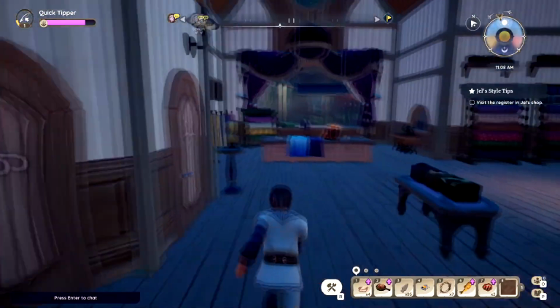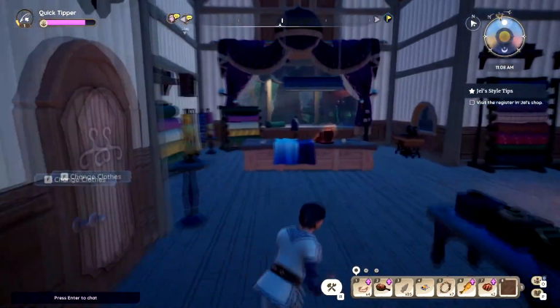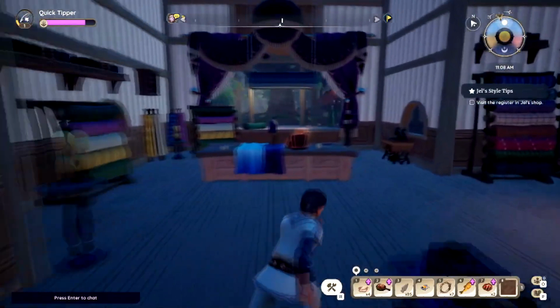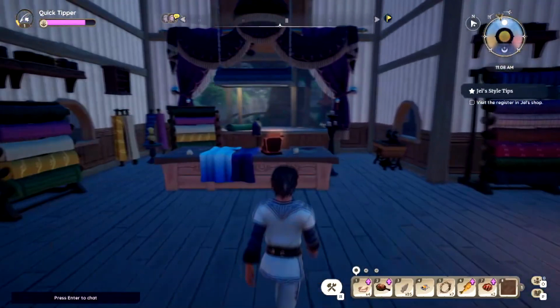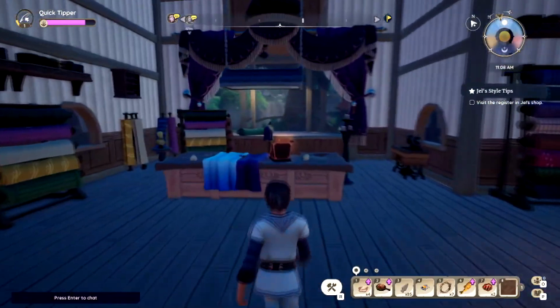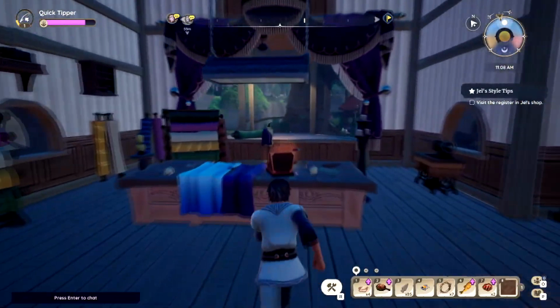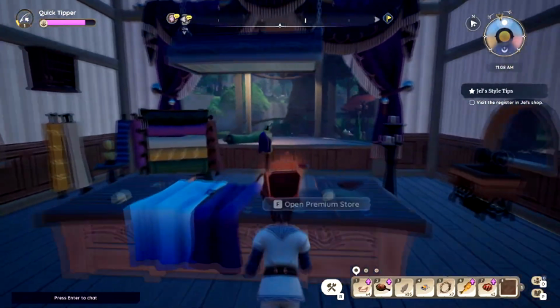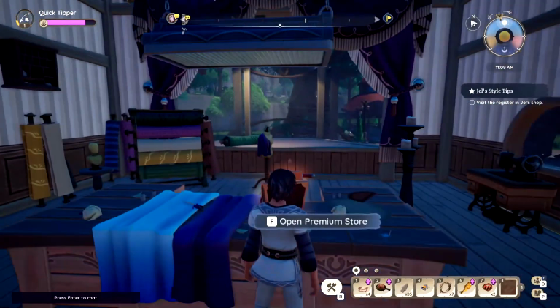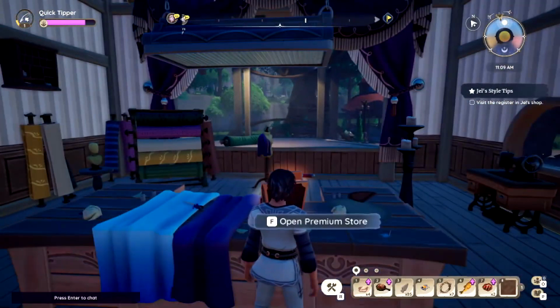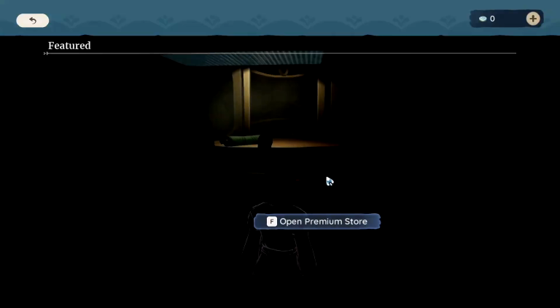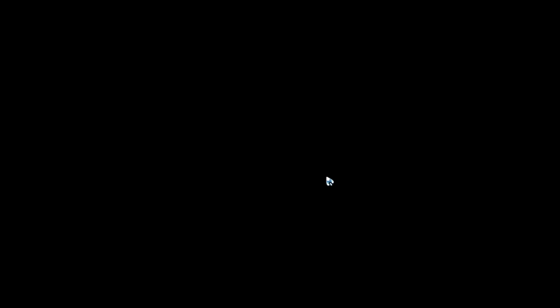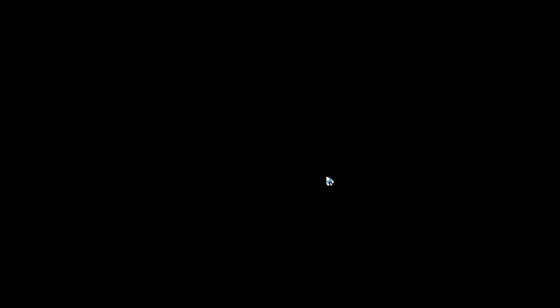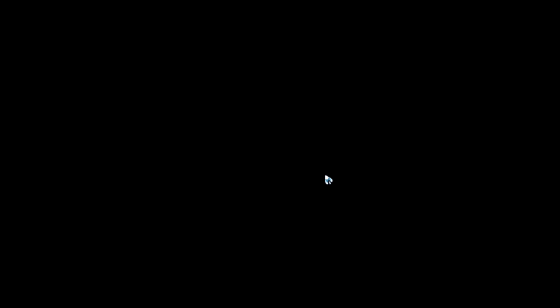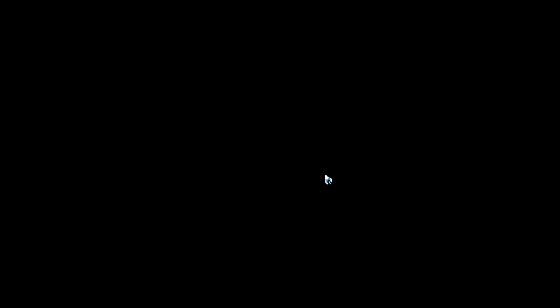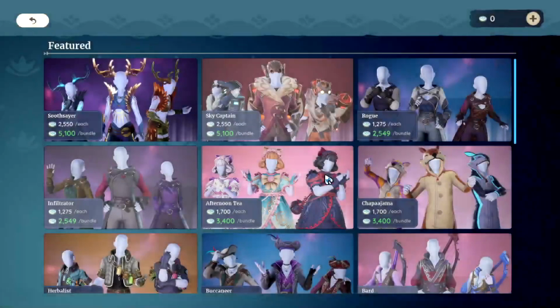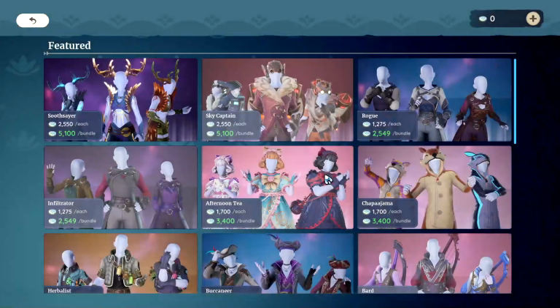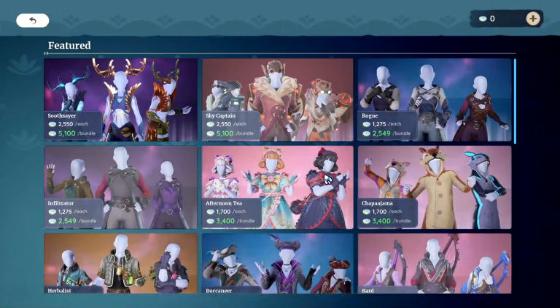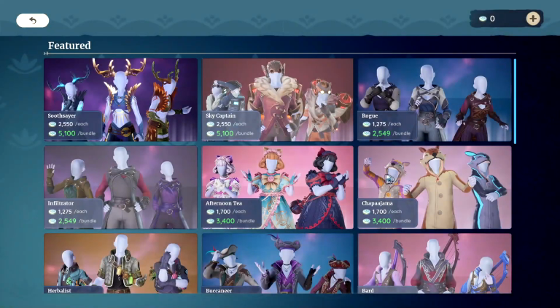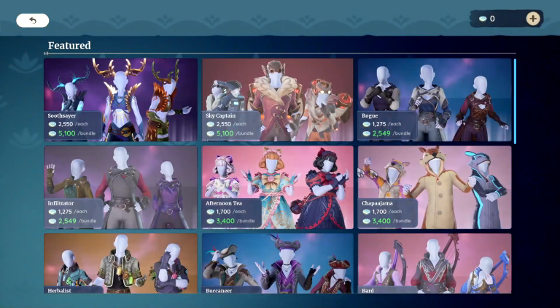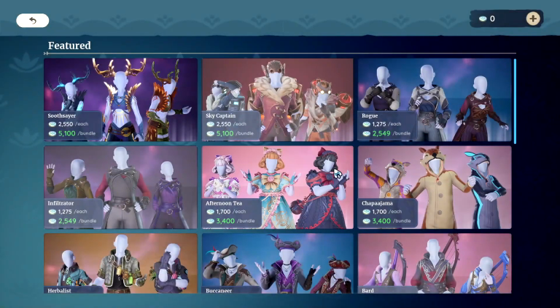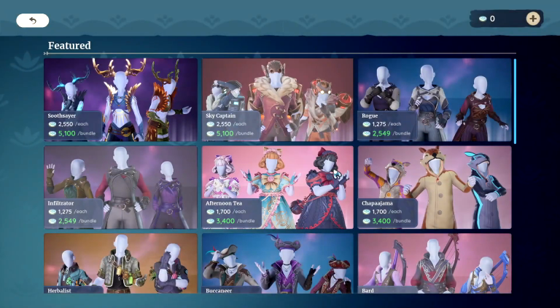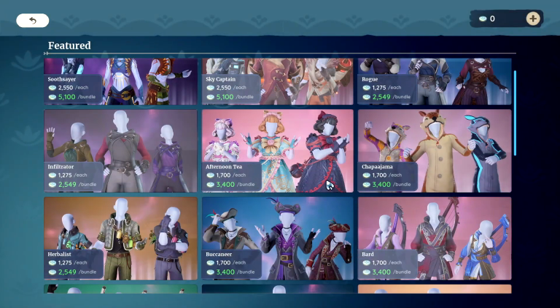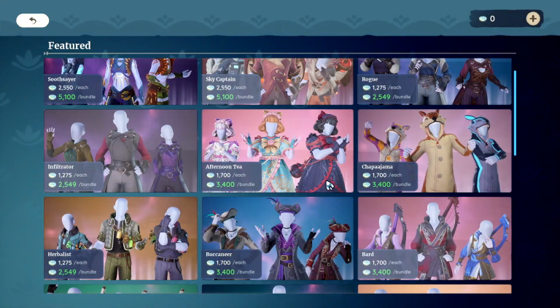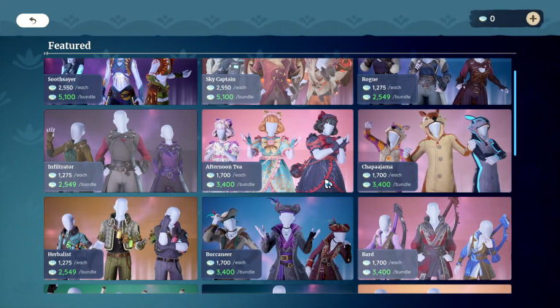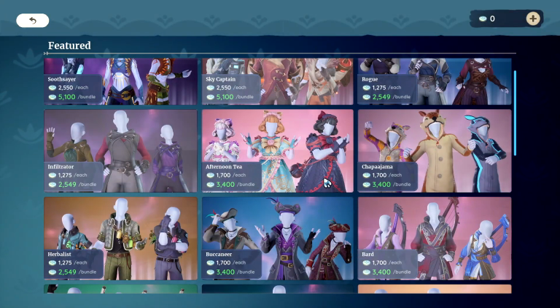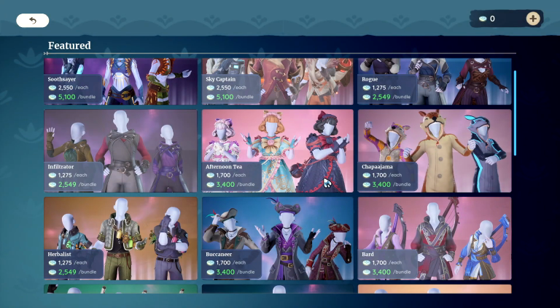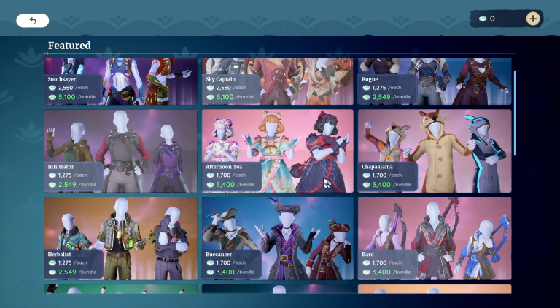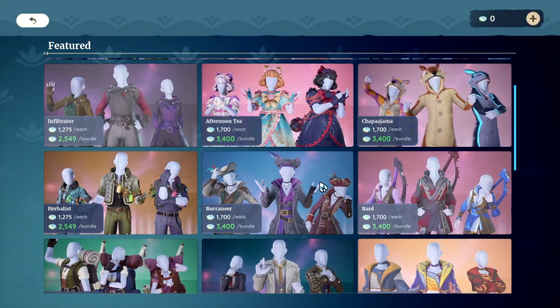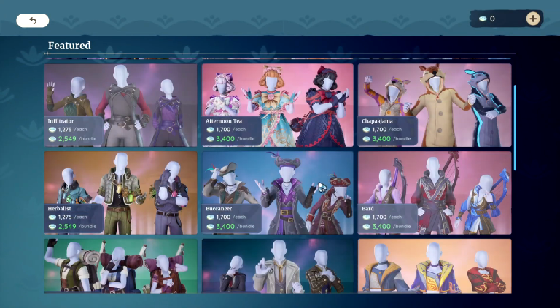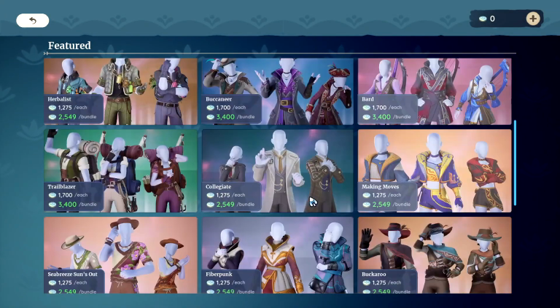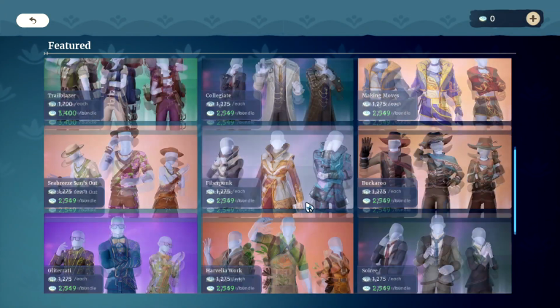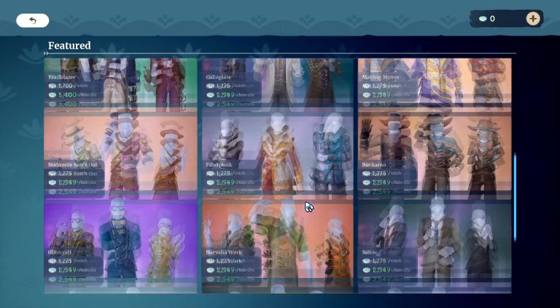The register is right here in the back. Let's go ahead and open it up. It's going to show us all the premium stuff you can buy.